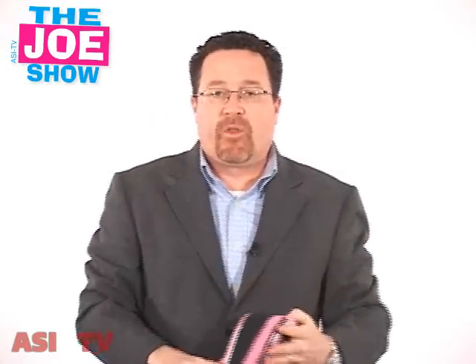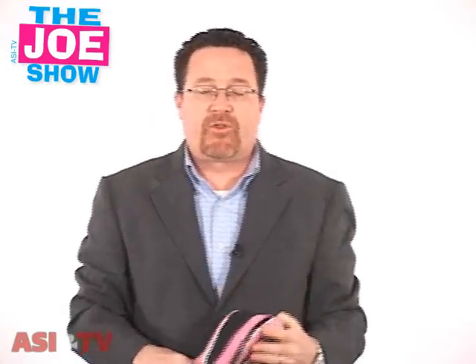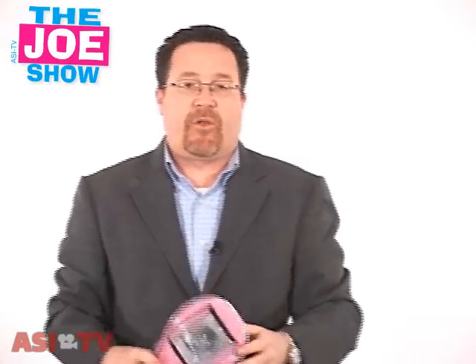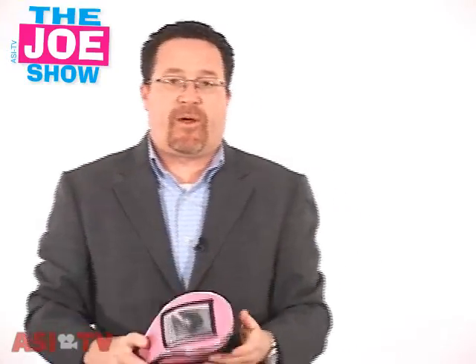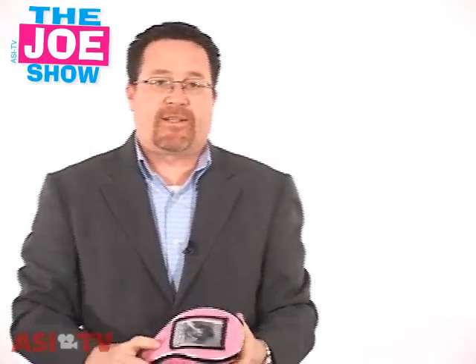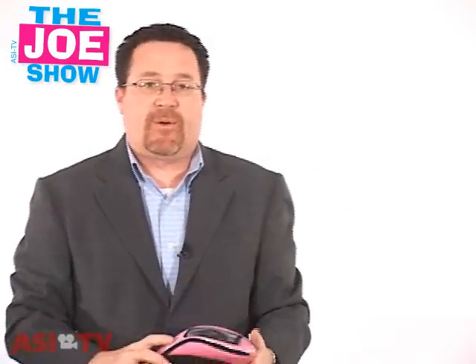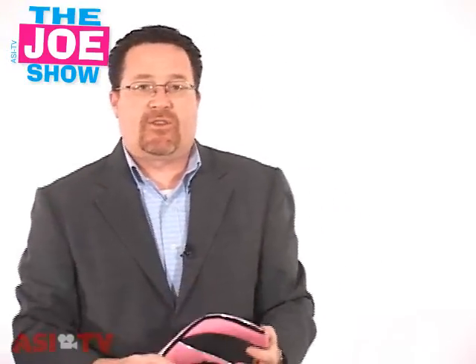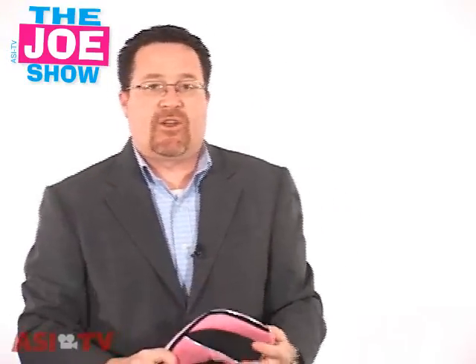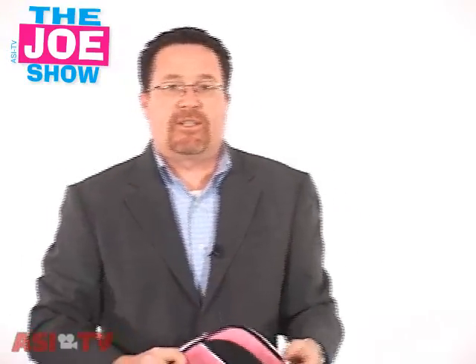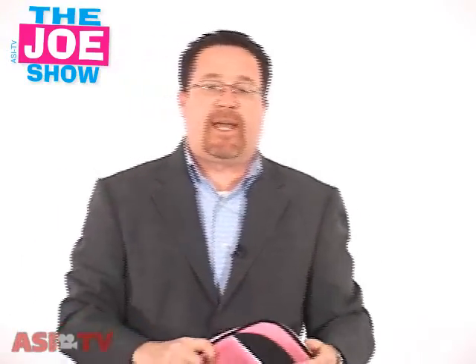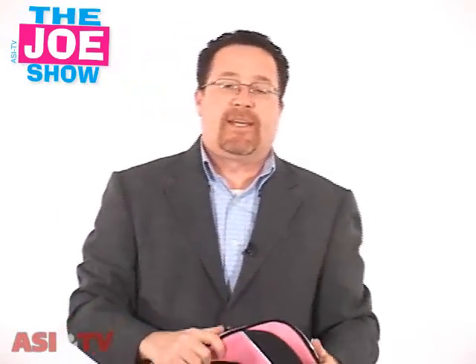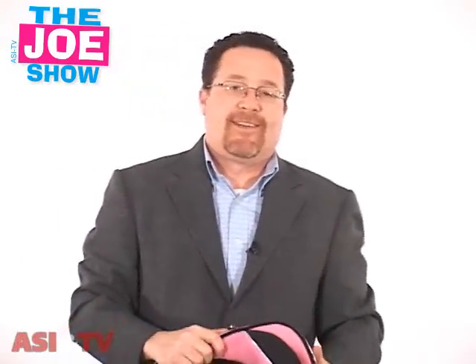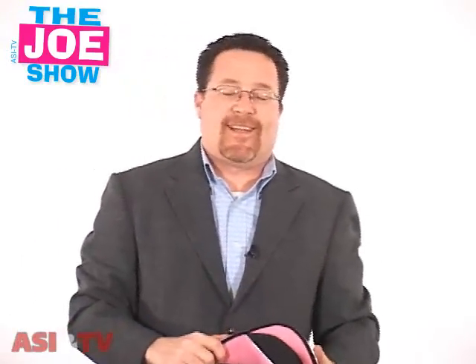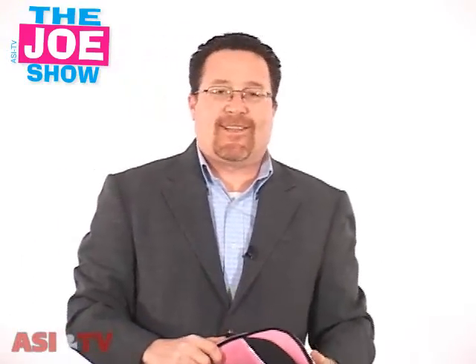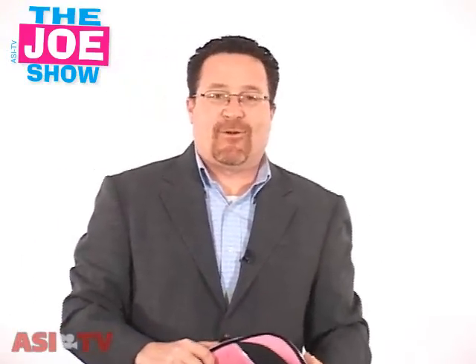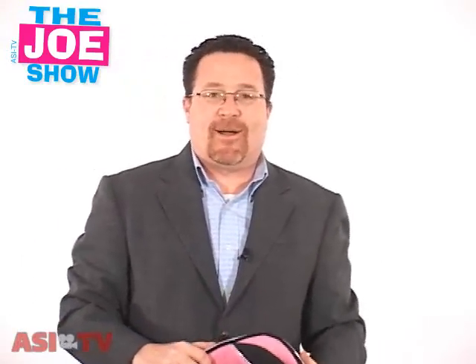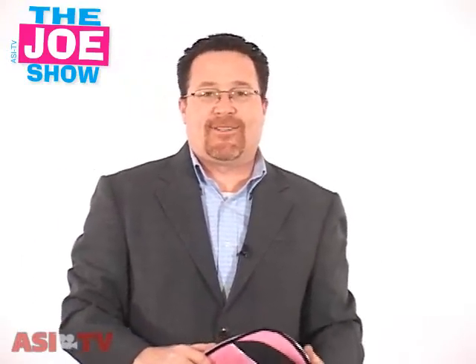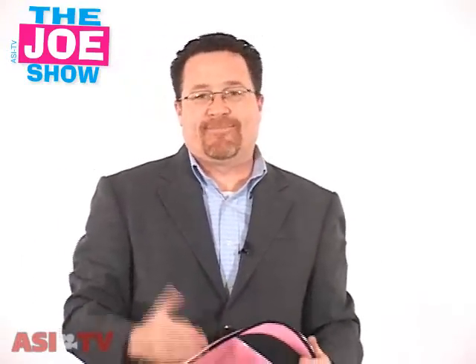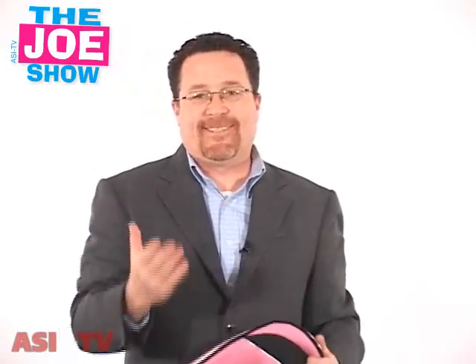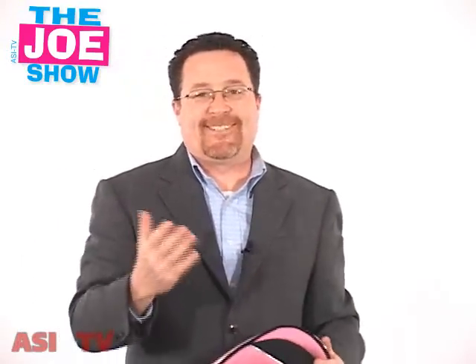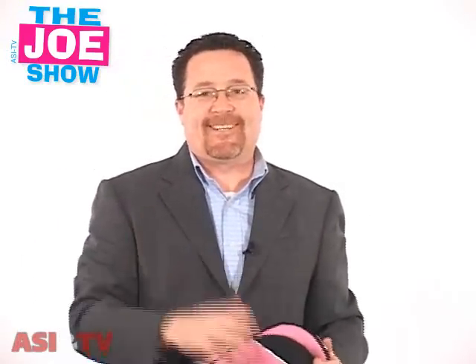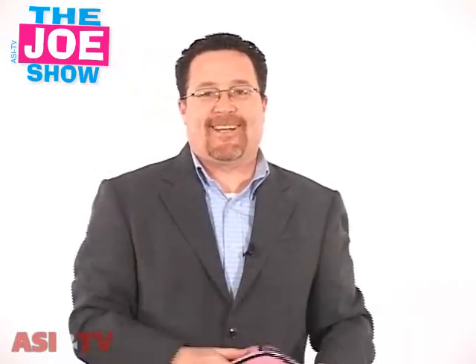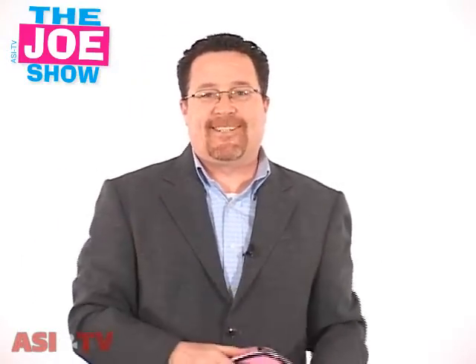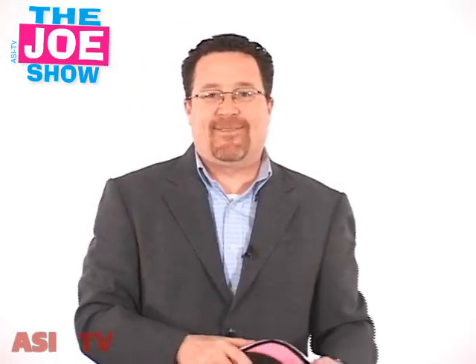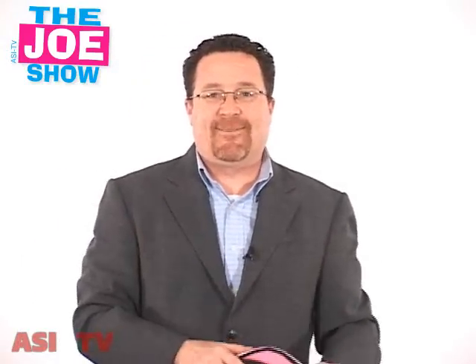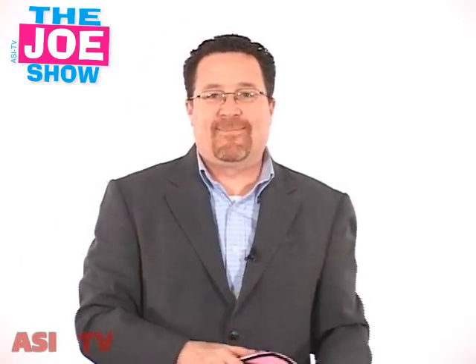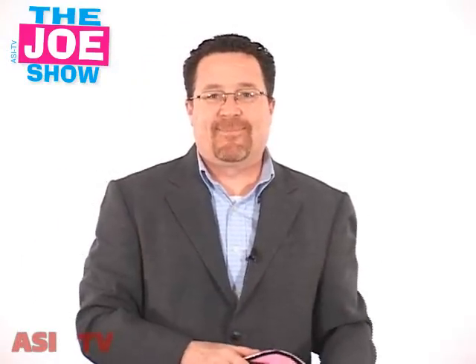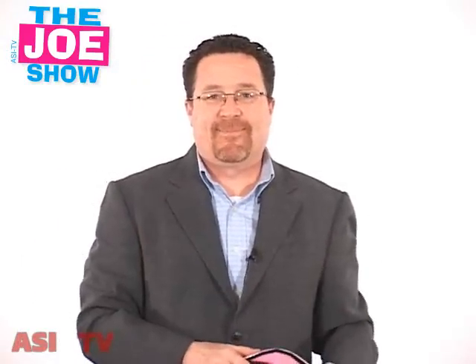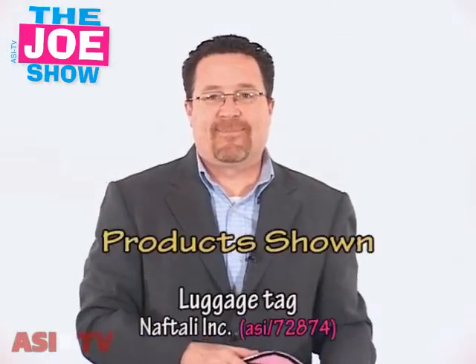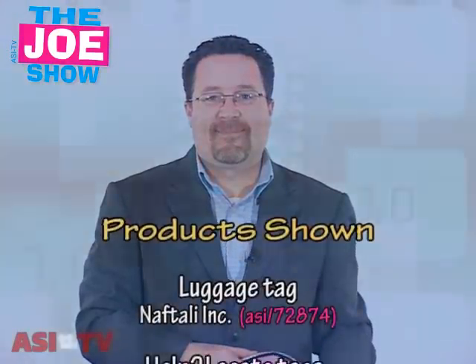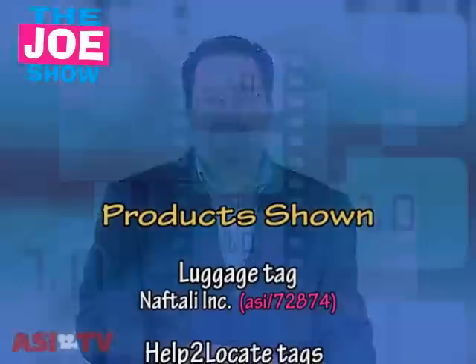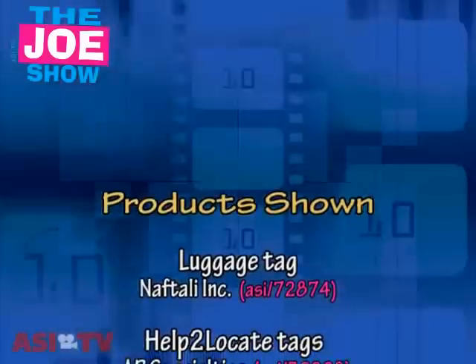Well, those are all the products I wanted to show you today. Thanks a lot for watching. This is ASI TV.